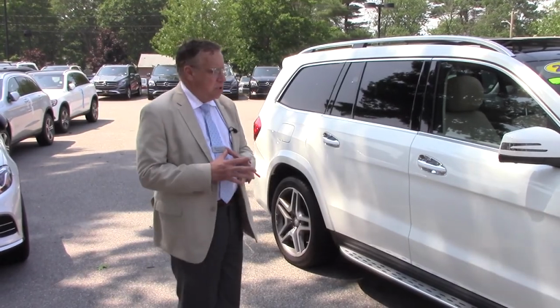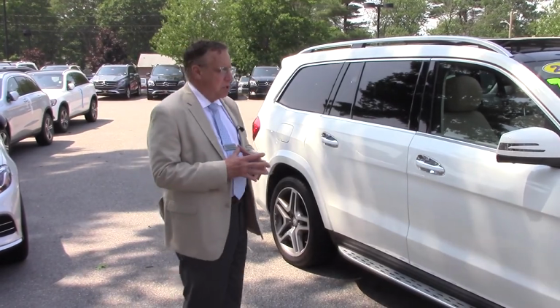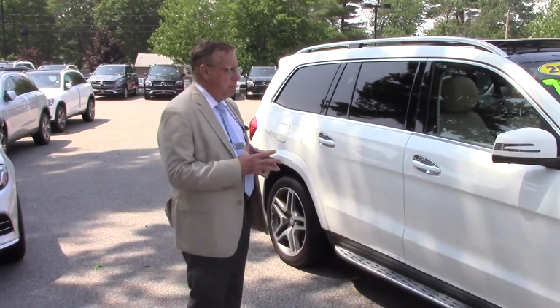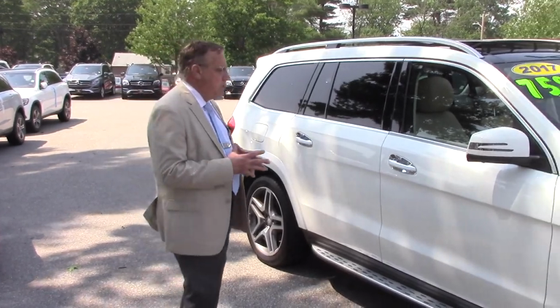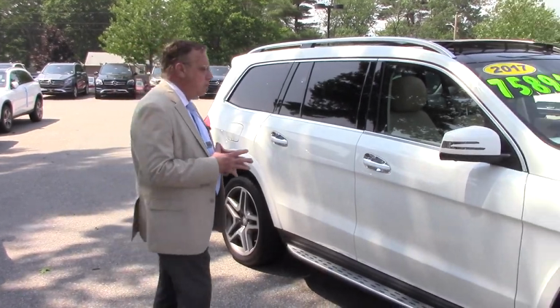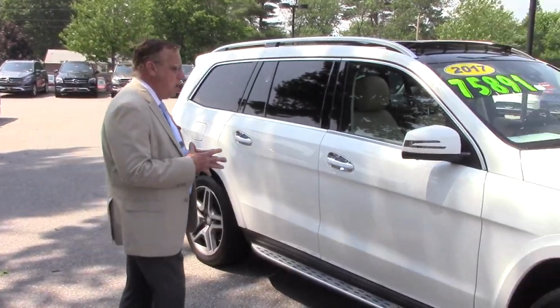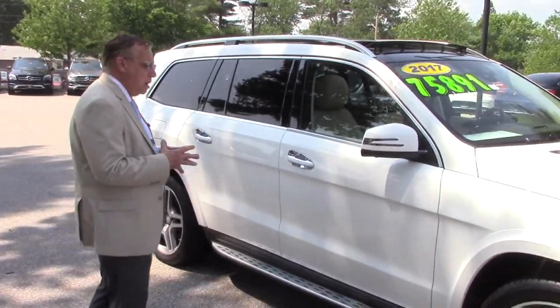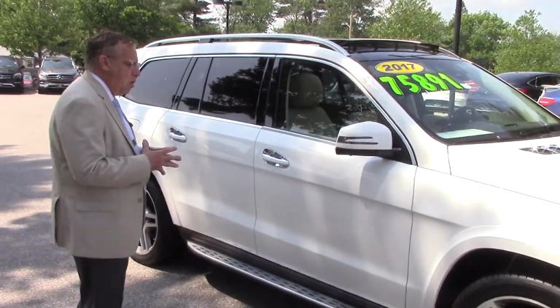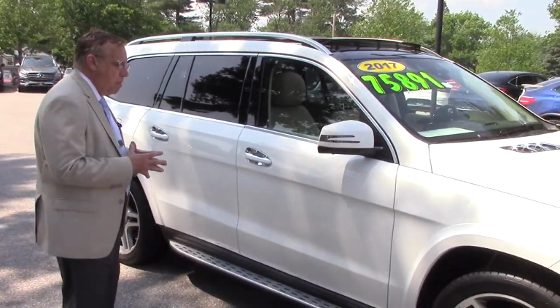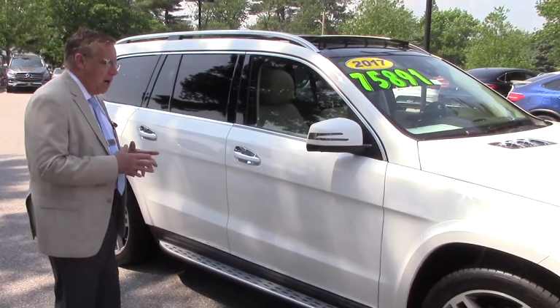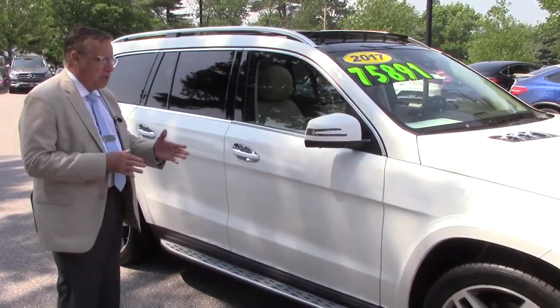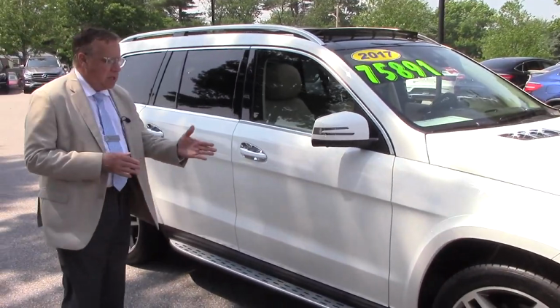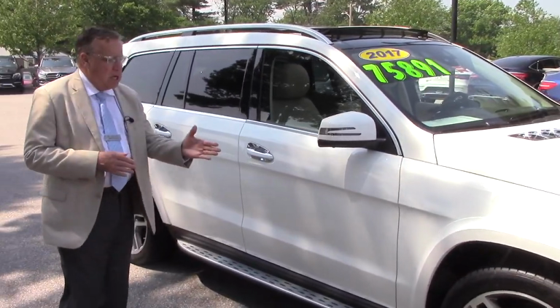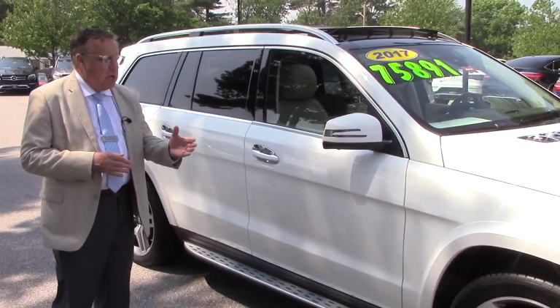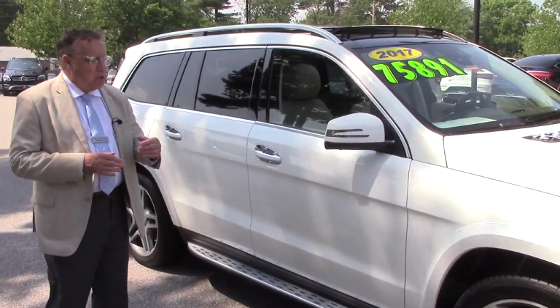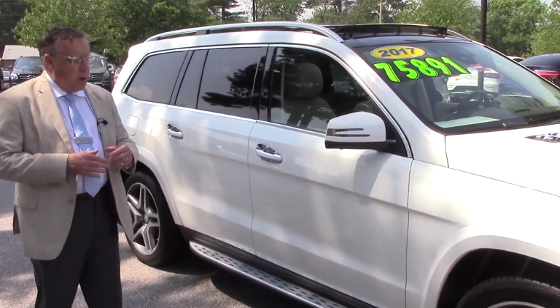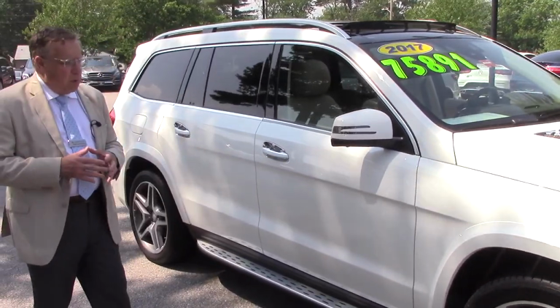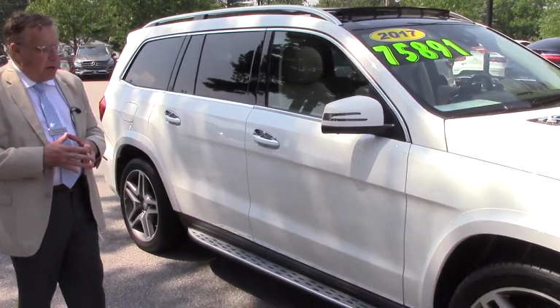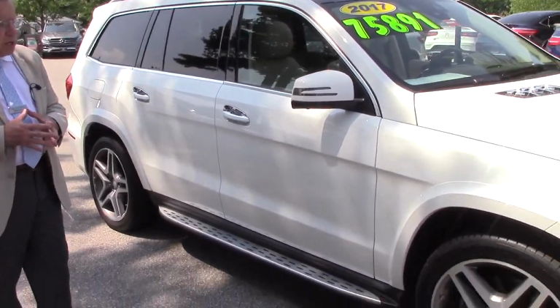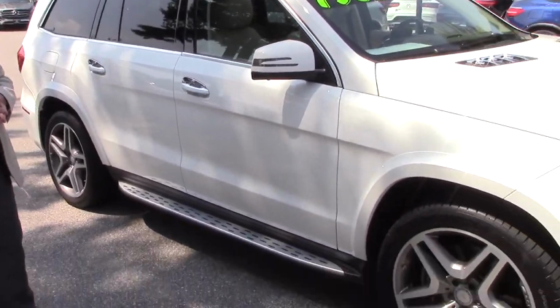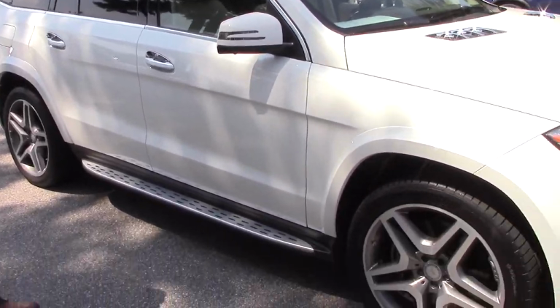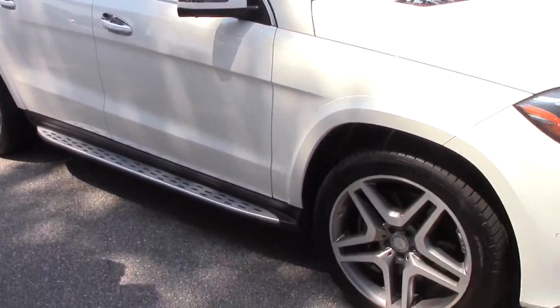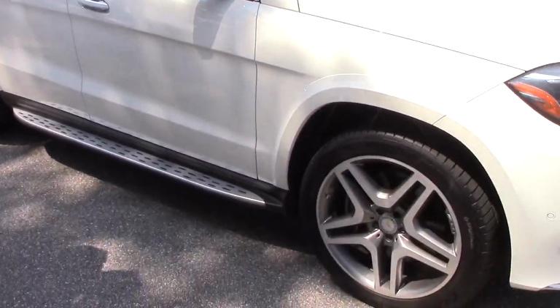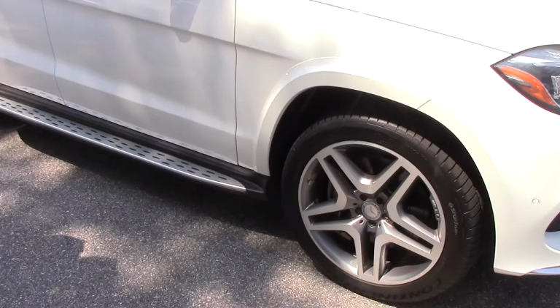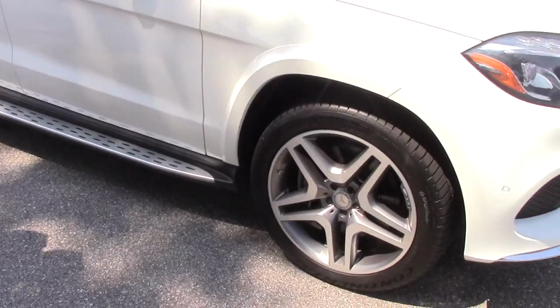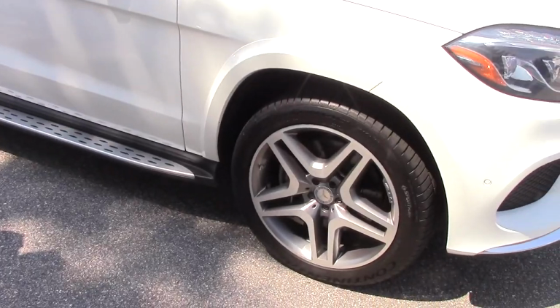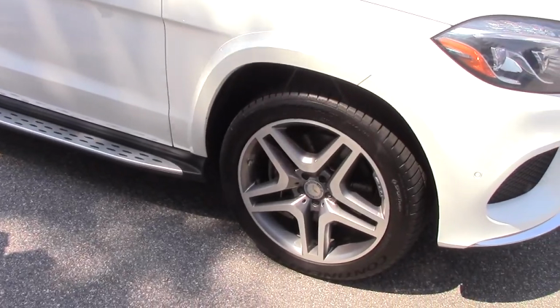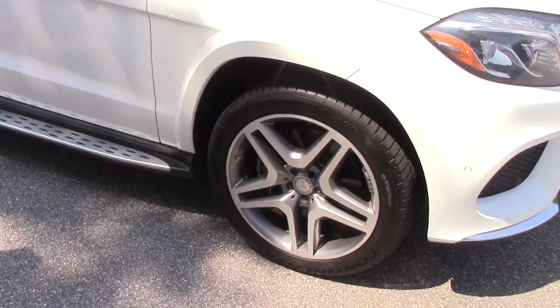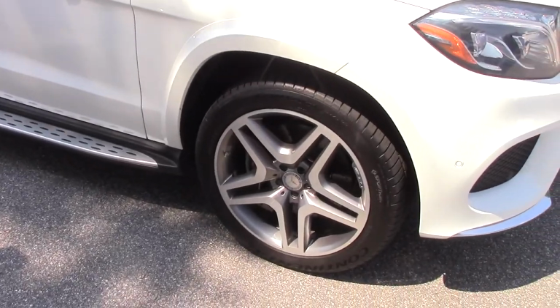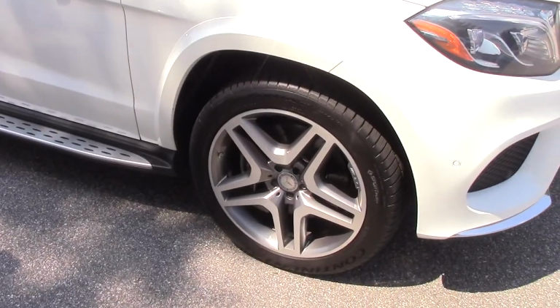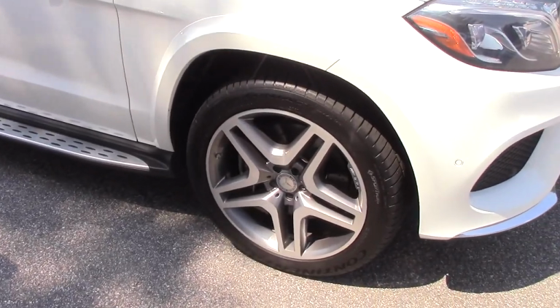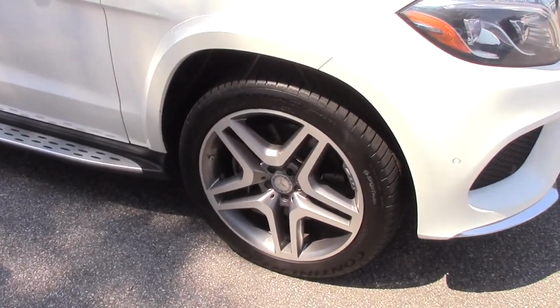It's just a beautiful car, low miles, with 21-inch AMG wheels and Continental tires.